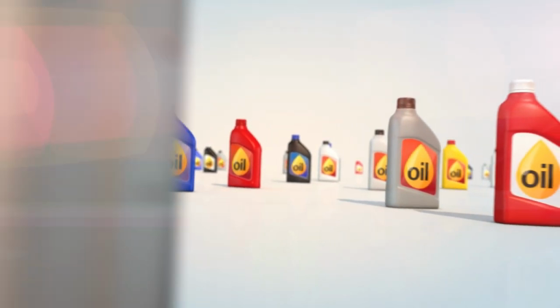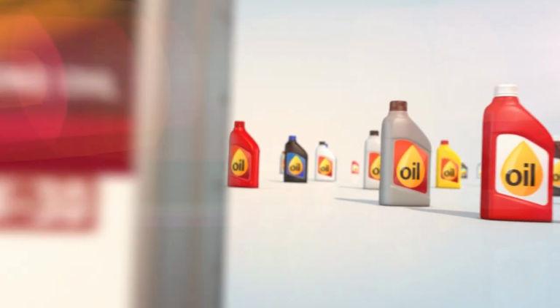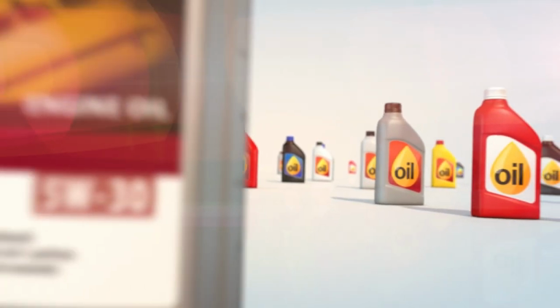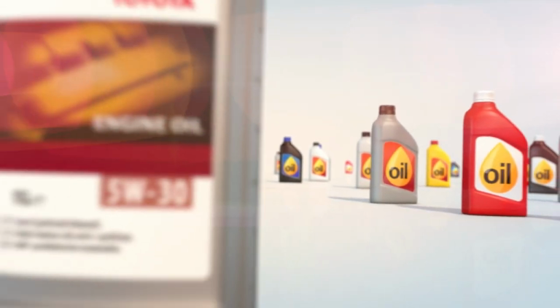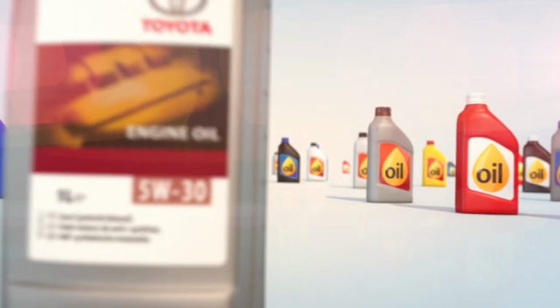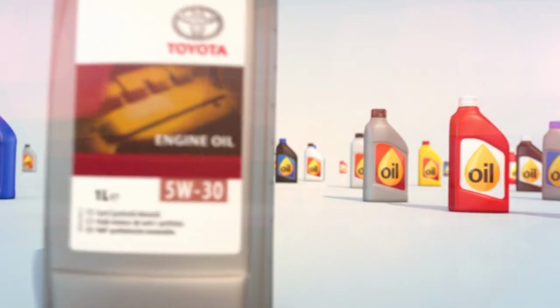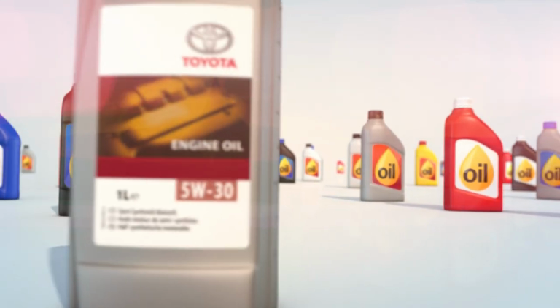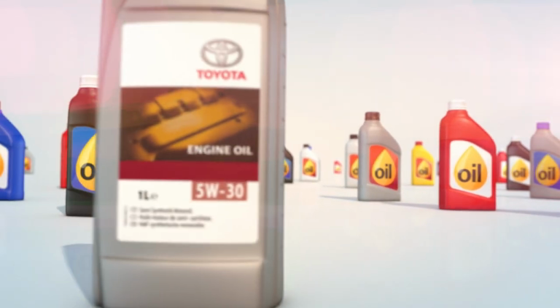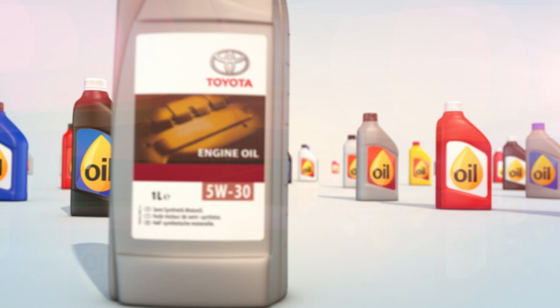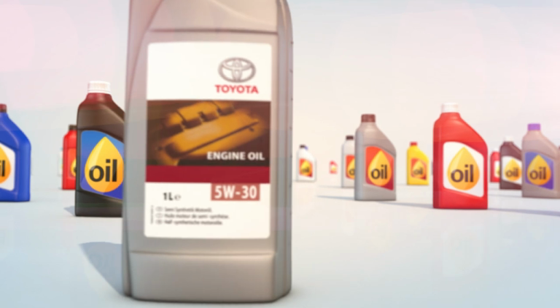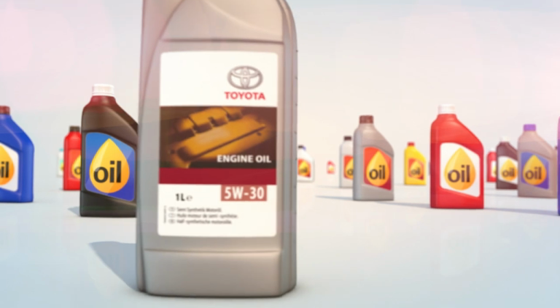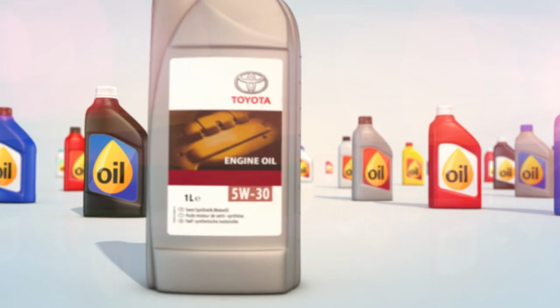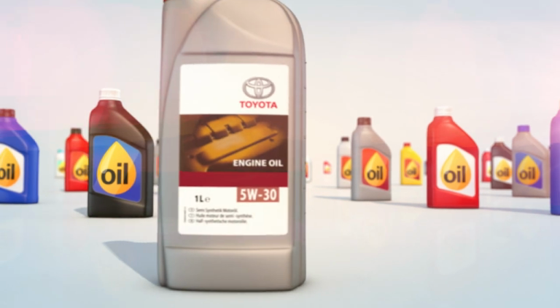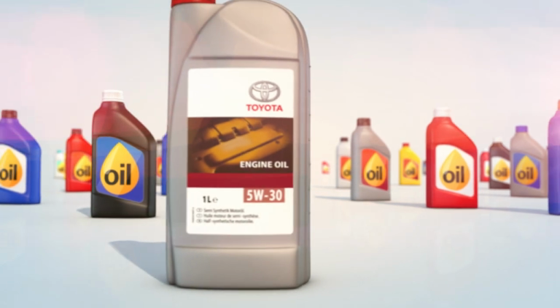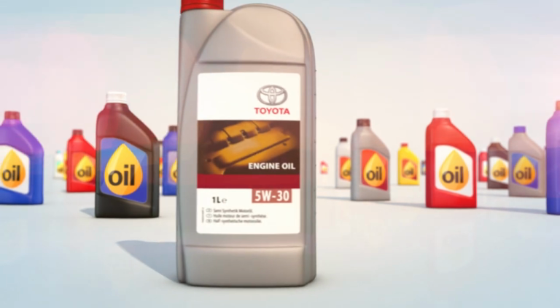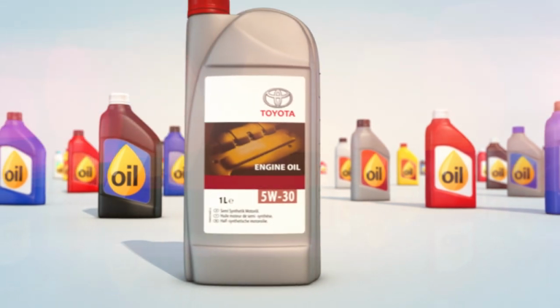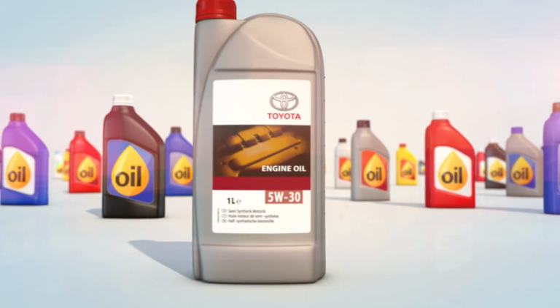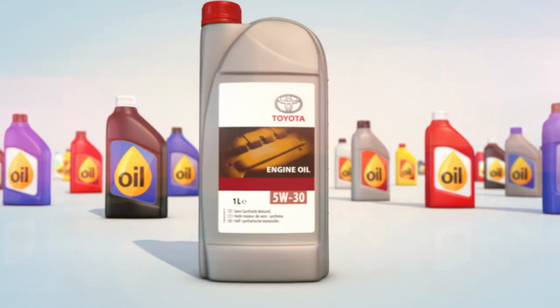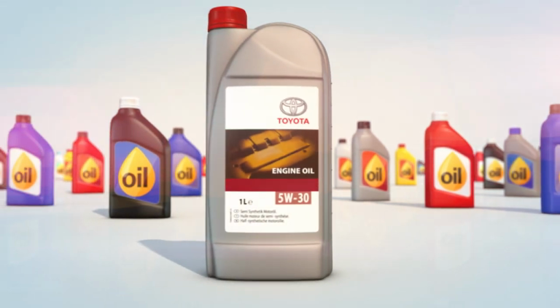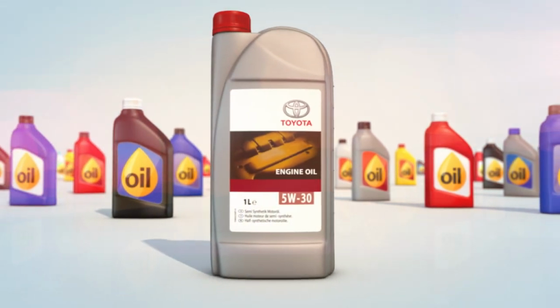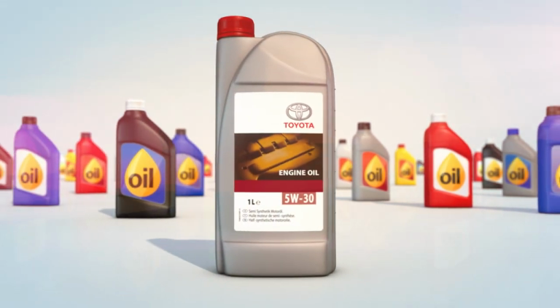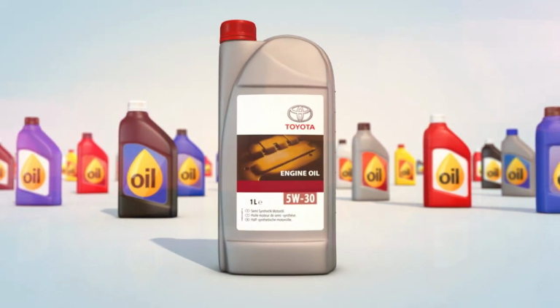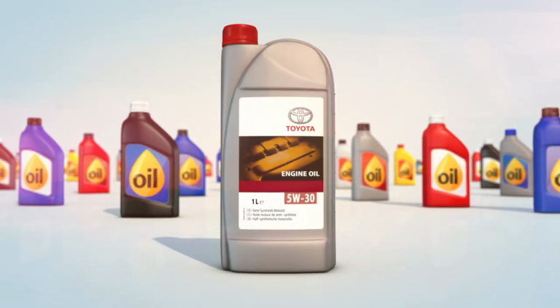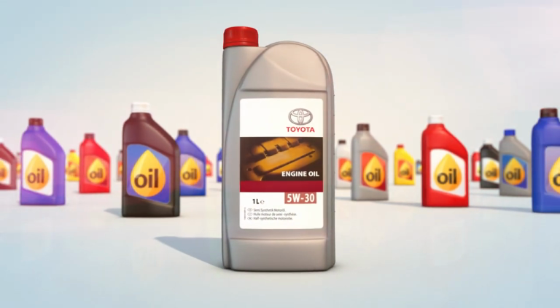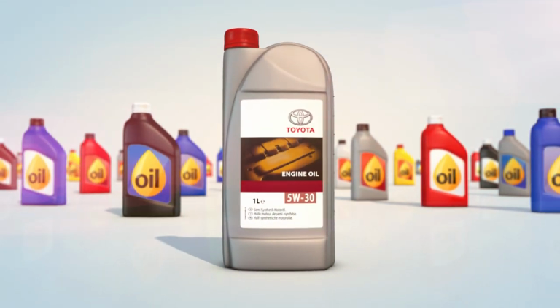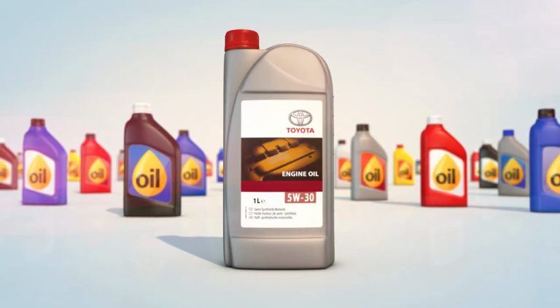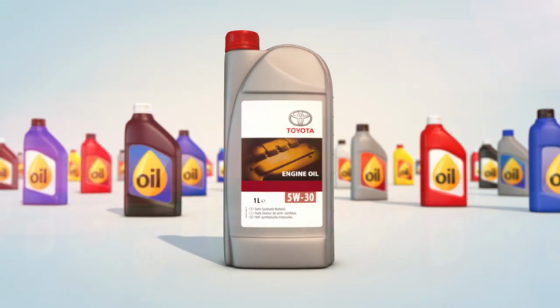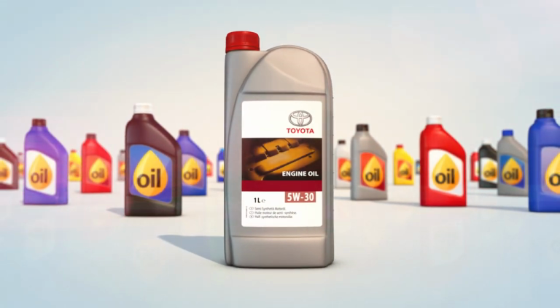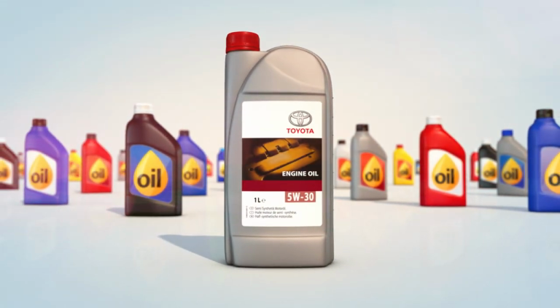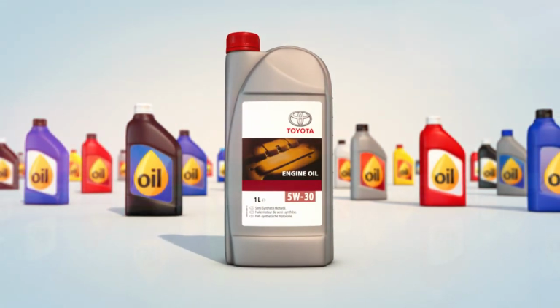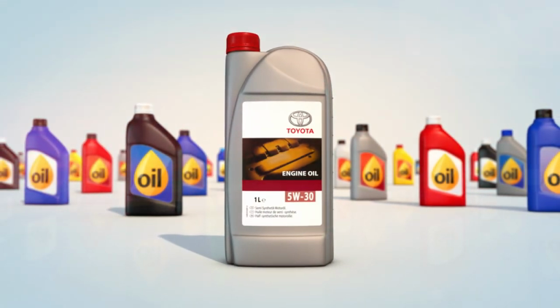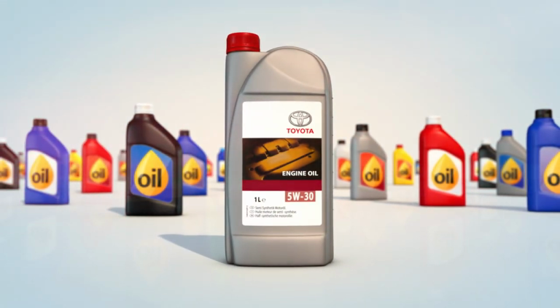Your handbook will confirm the type of oil needed for your Toyota's engine. It's vital to use the correct kind.